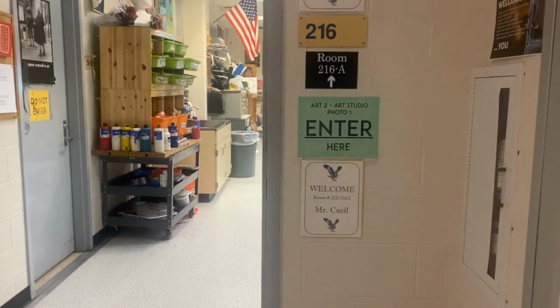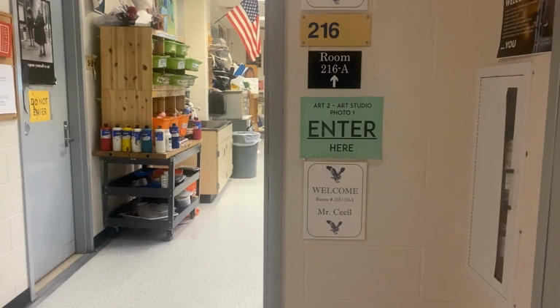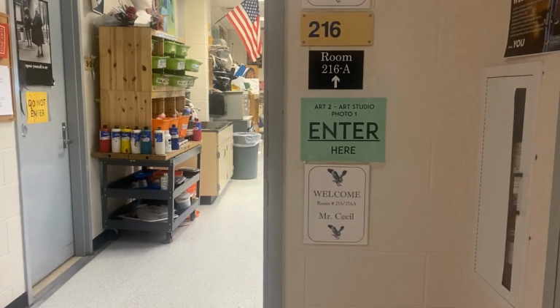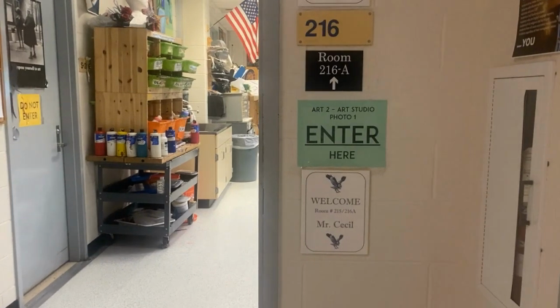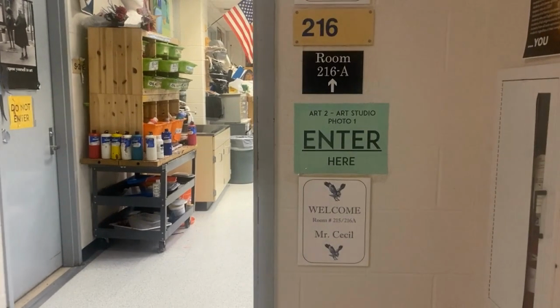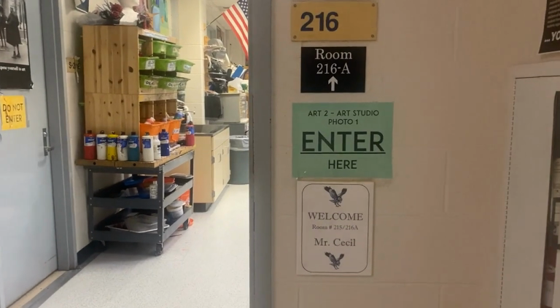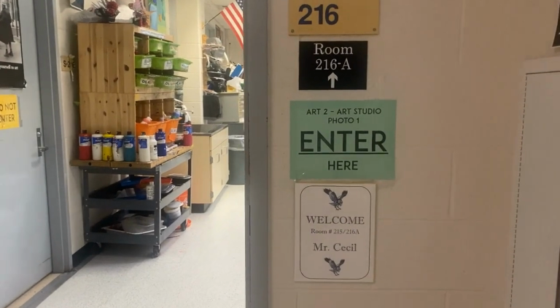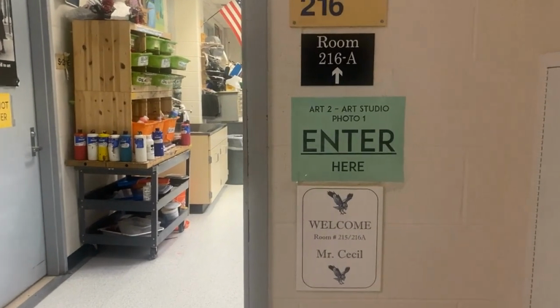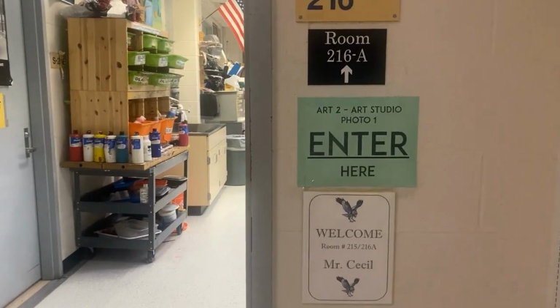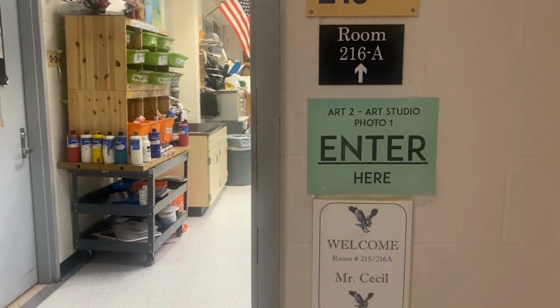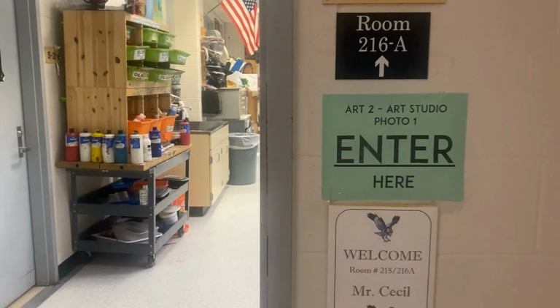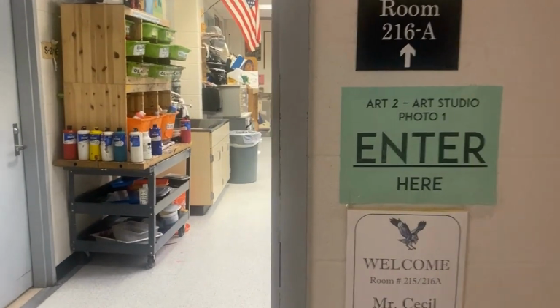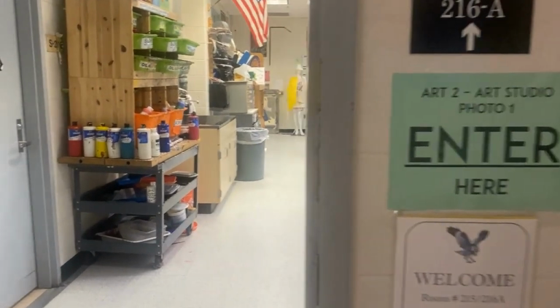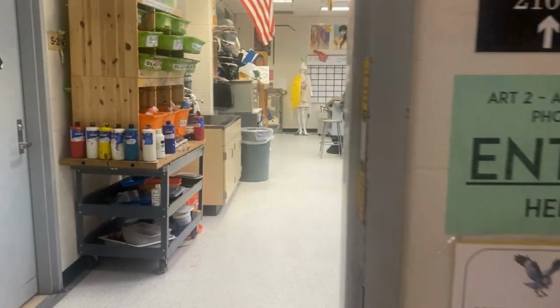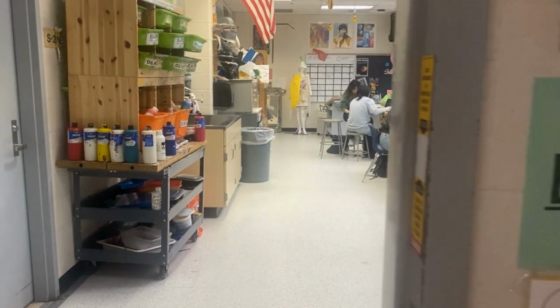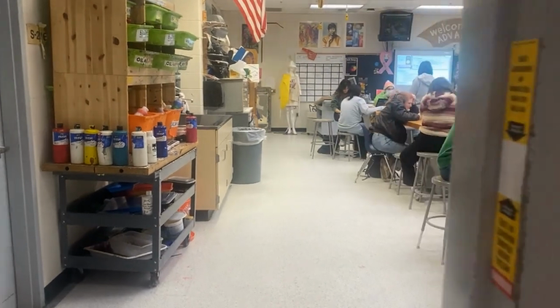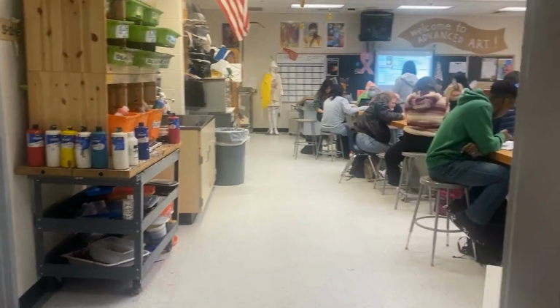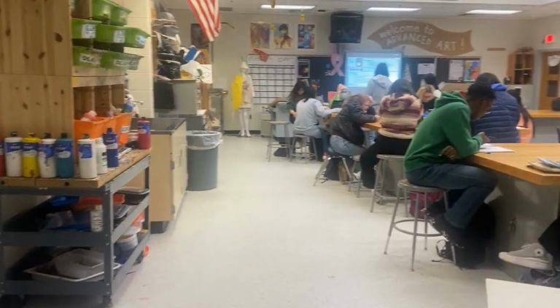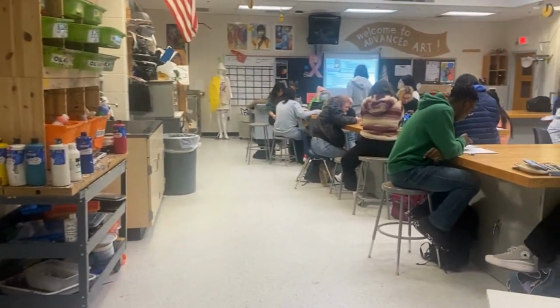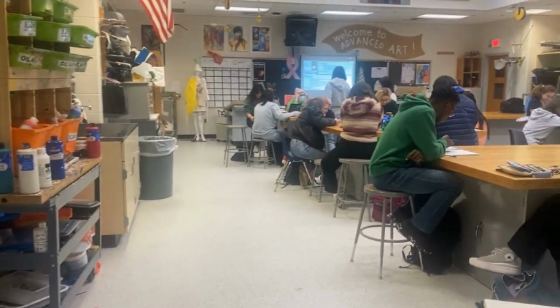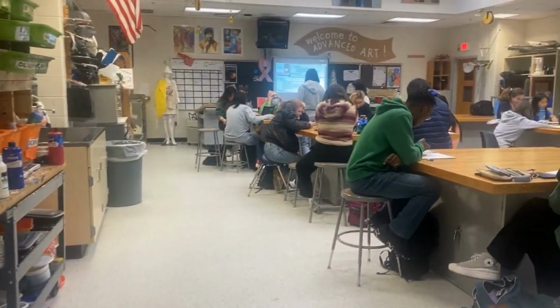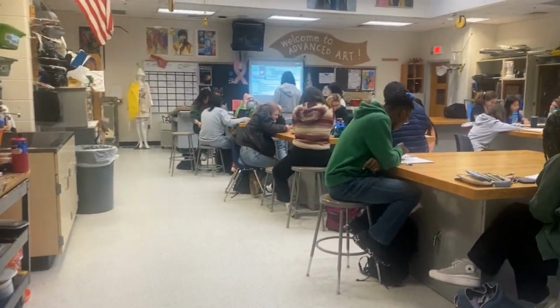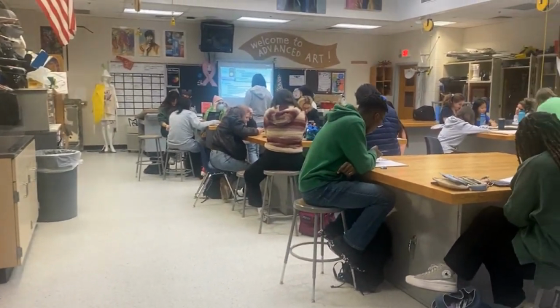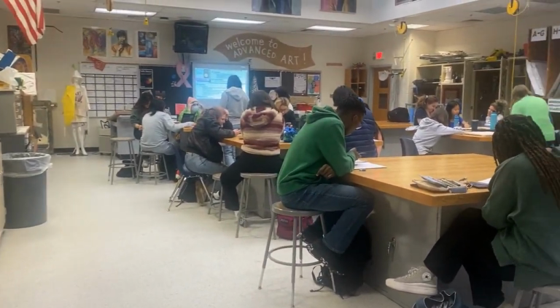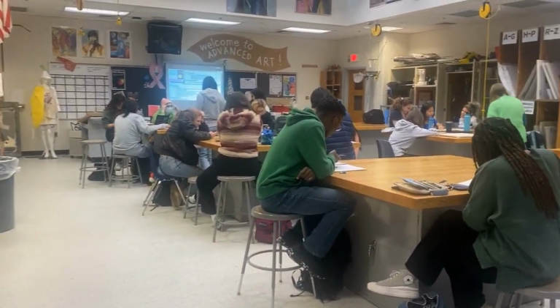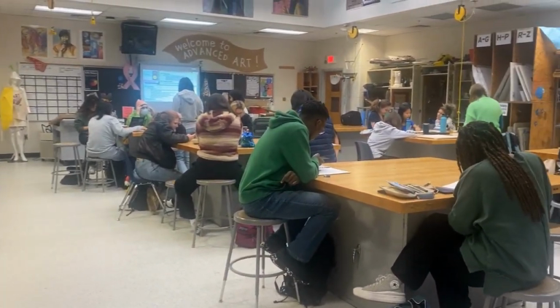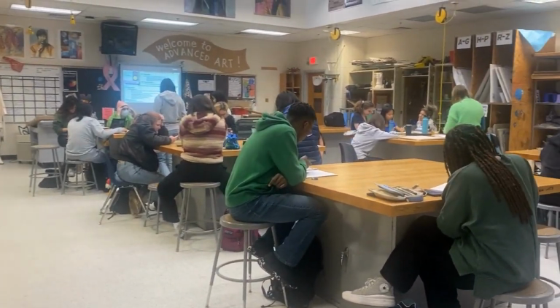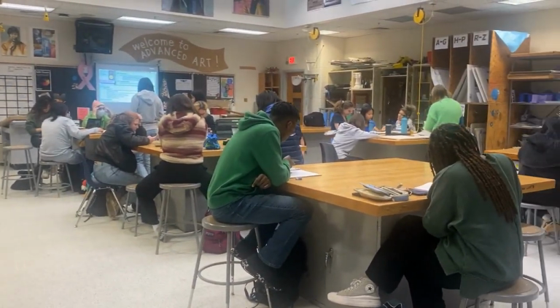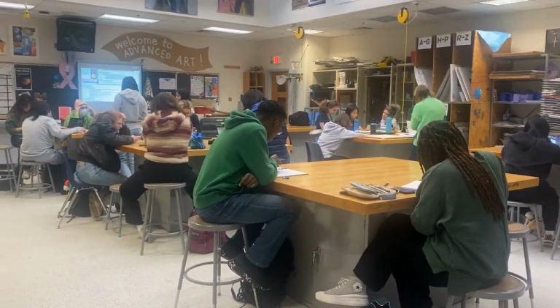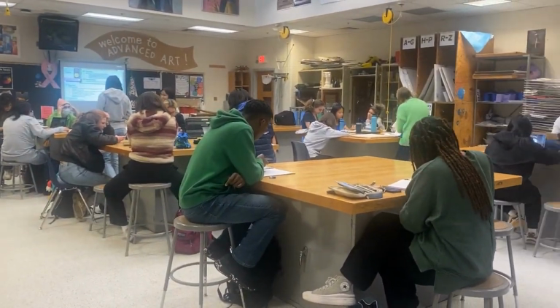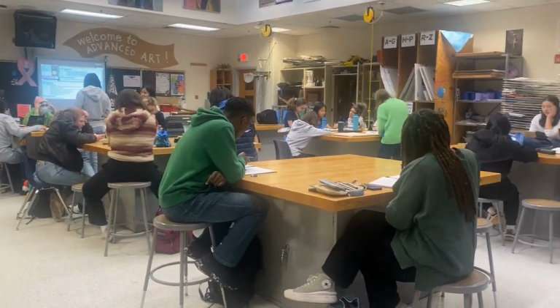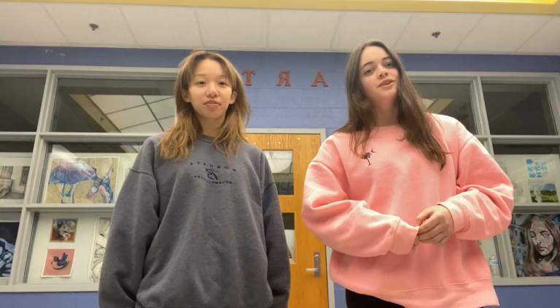Art fills the halls and classrooms of River Hill due to the amazing art department that offers loads of creative freedom and endless opportunities.